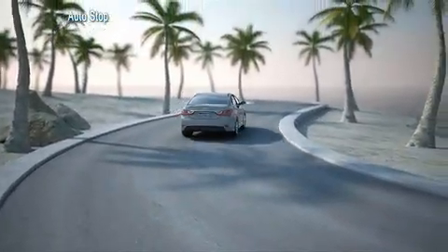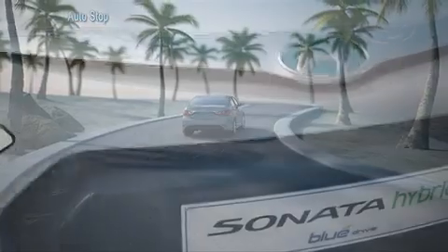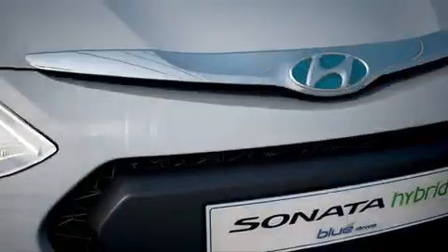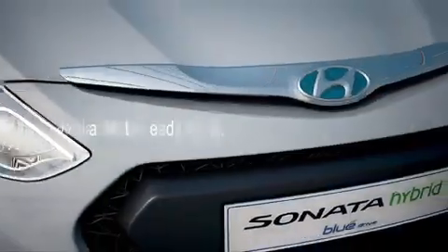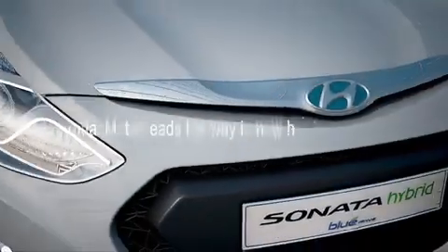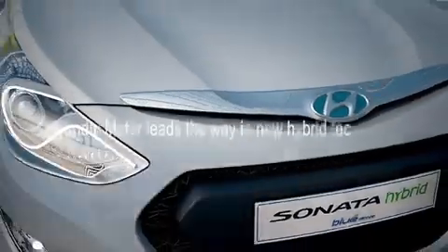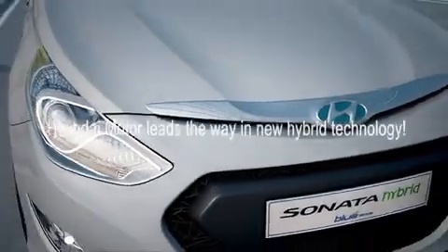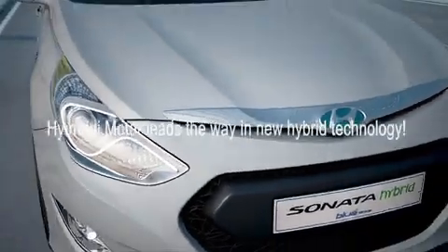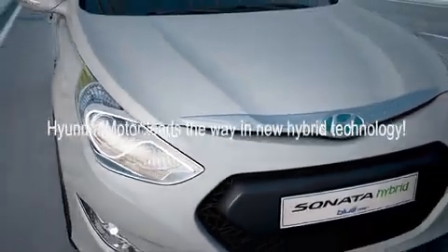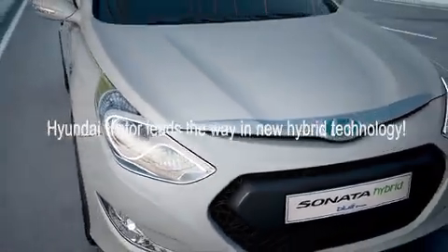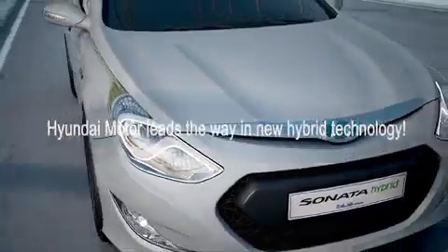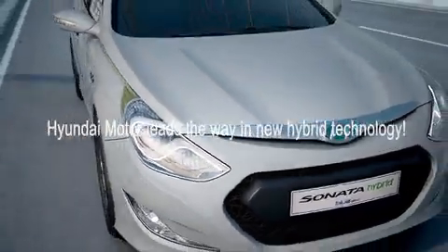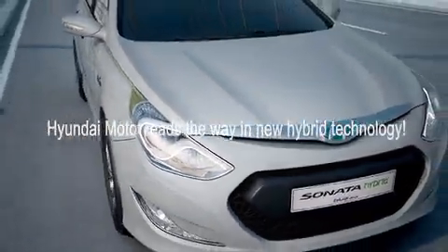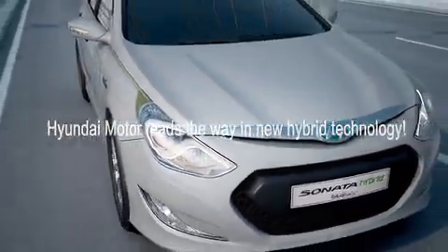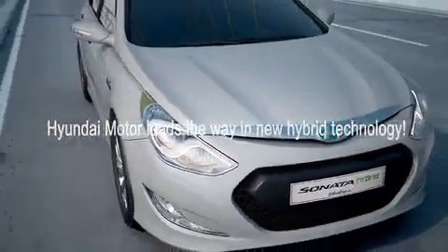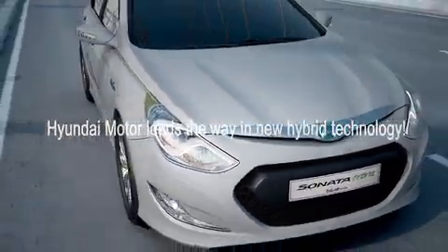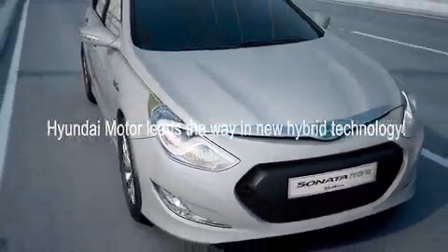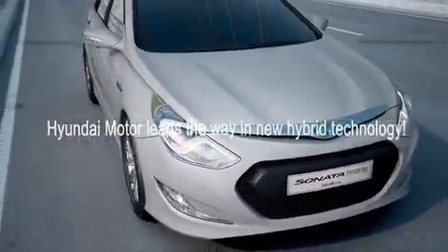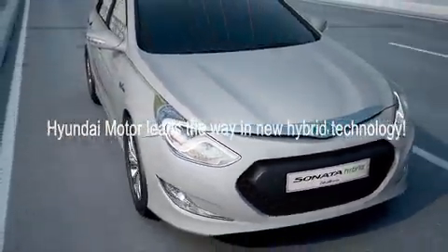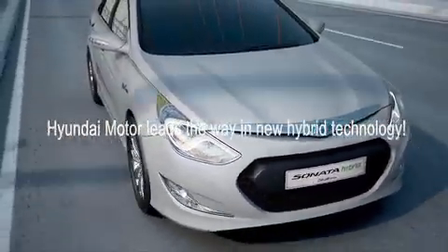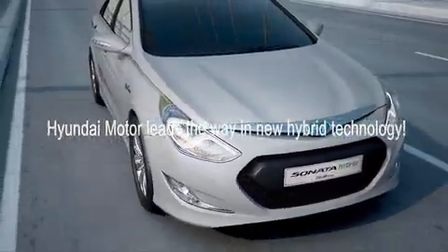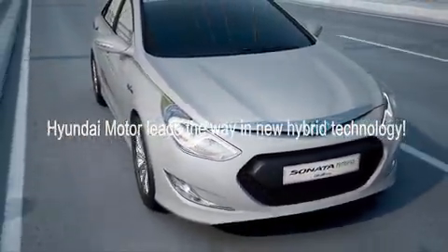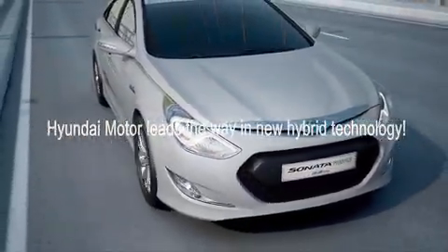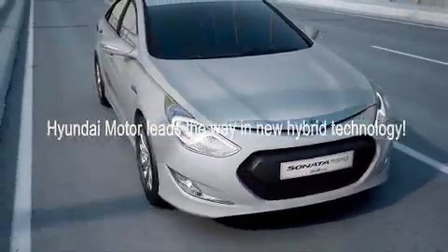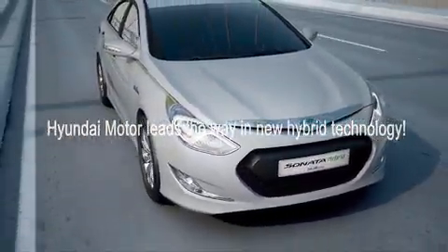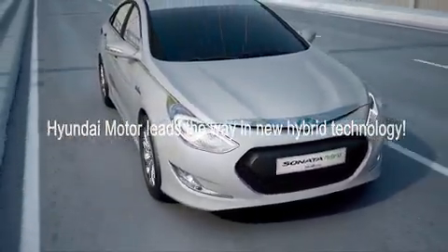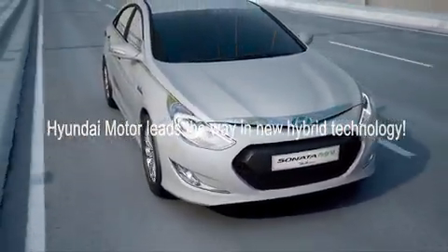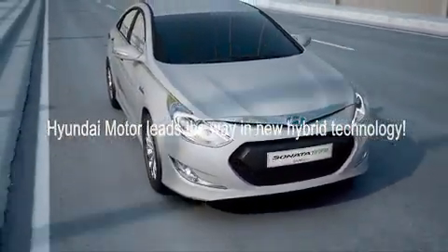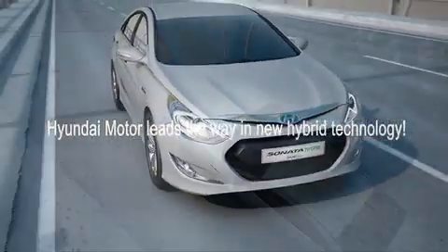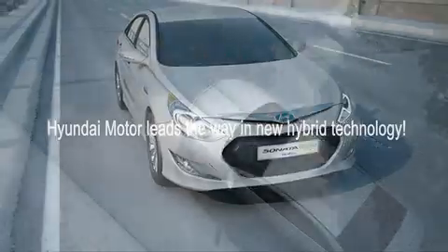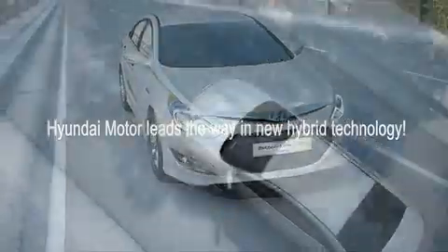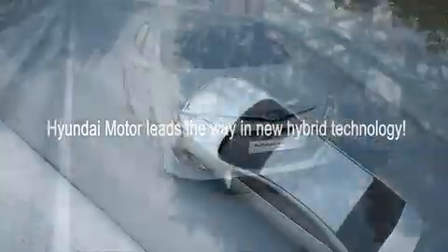Hyundai takes another step forward in fuel economy leadership with the Sonata Hybrid.